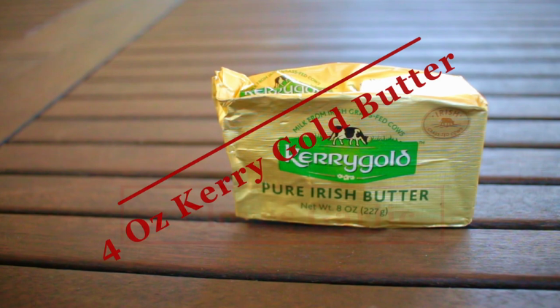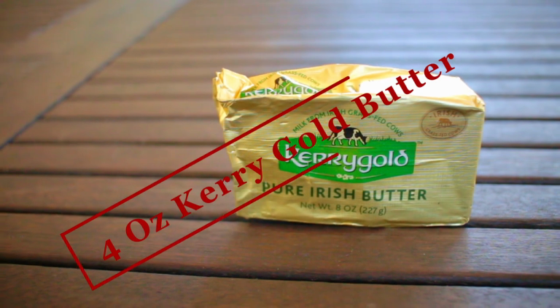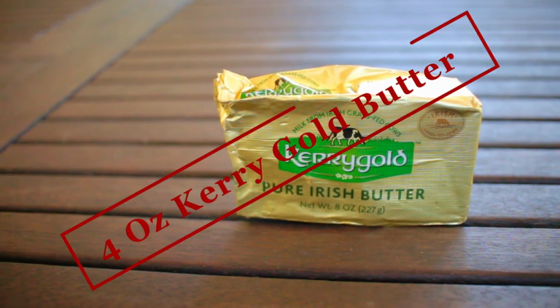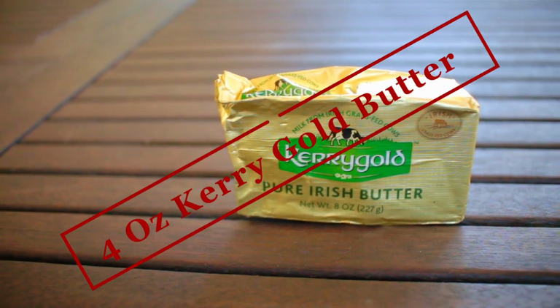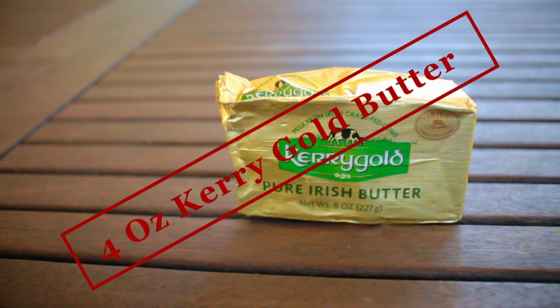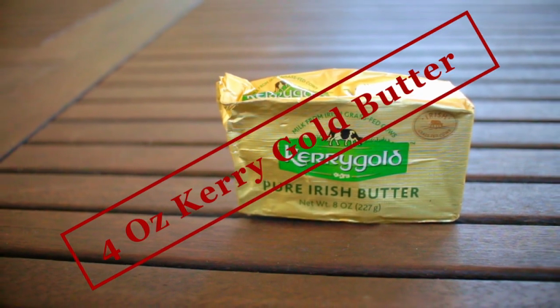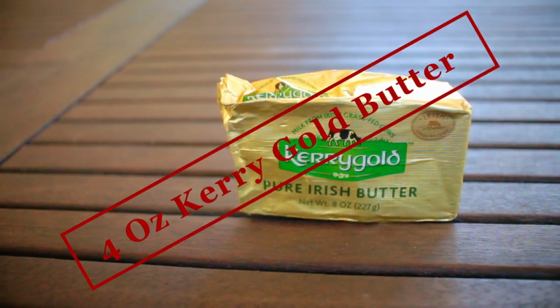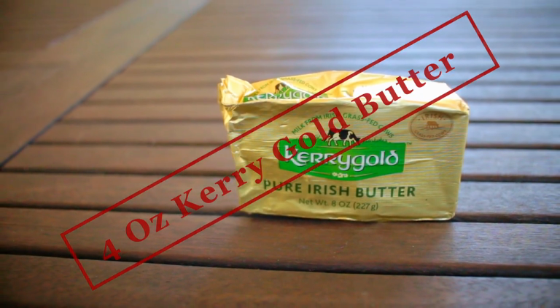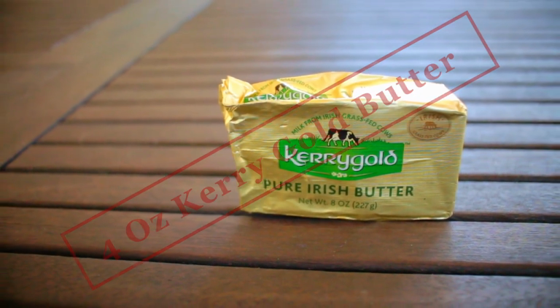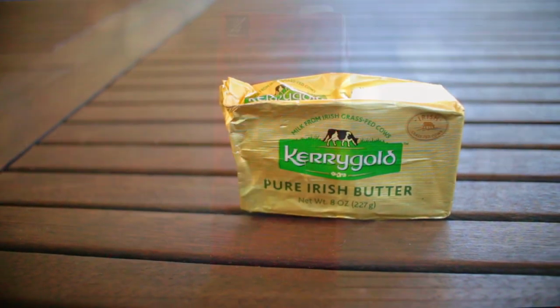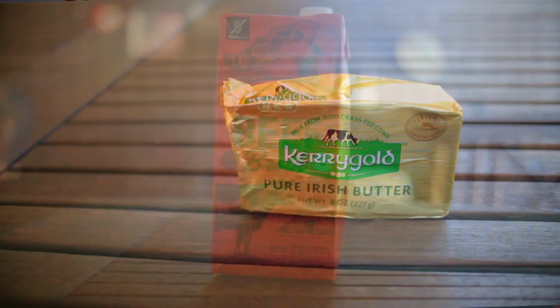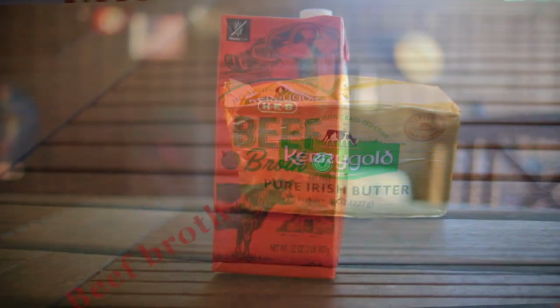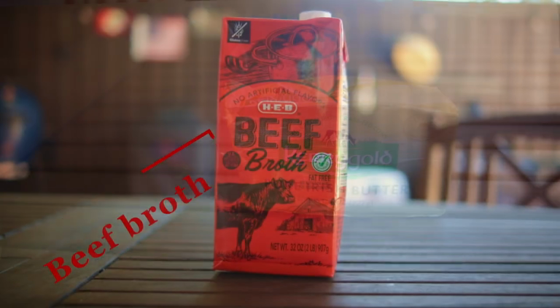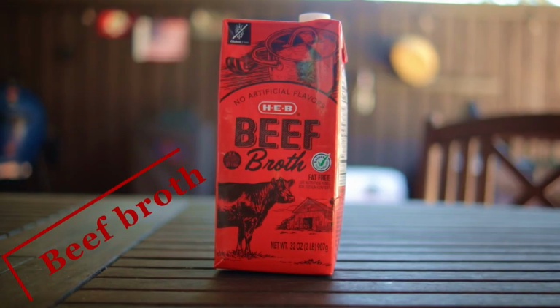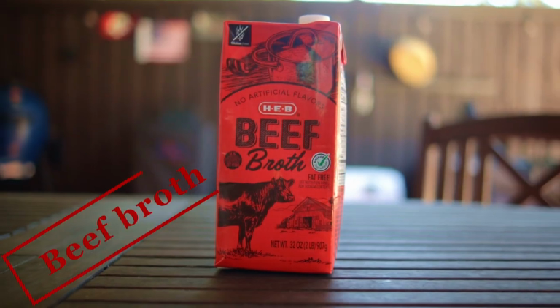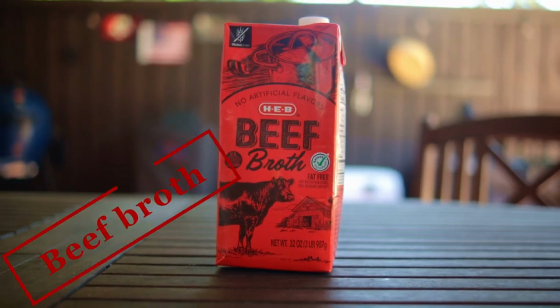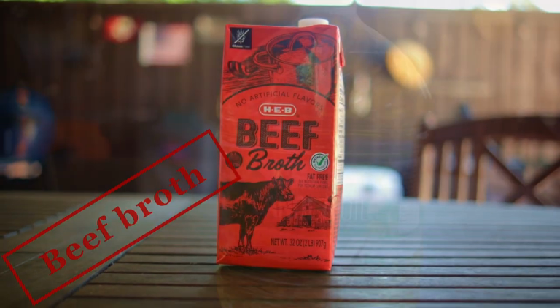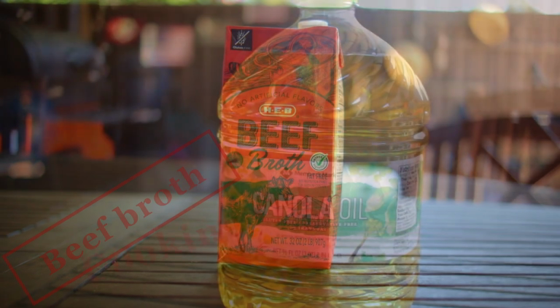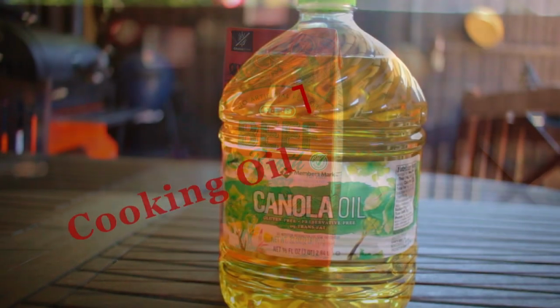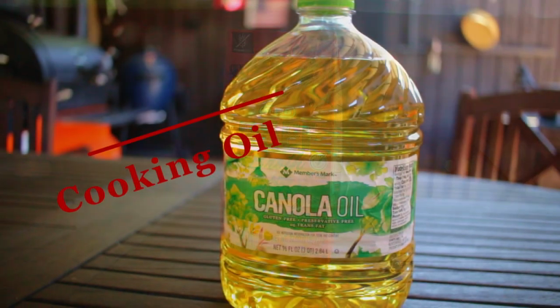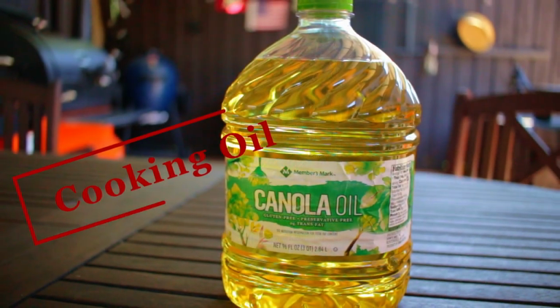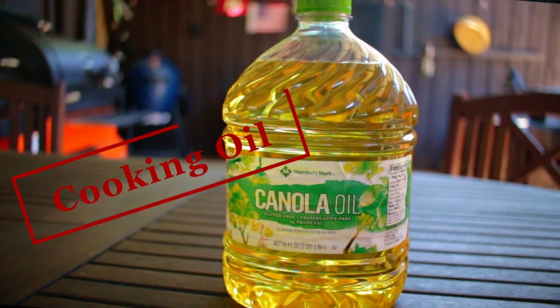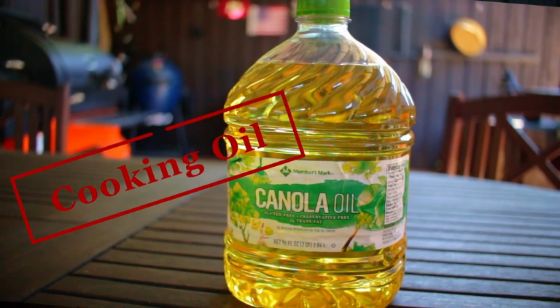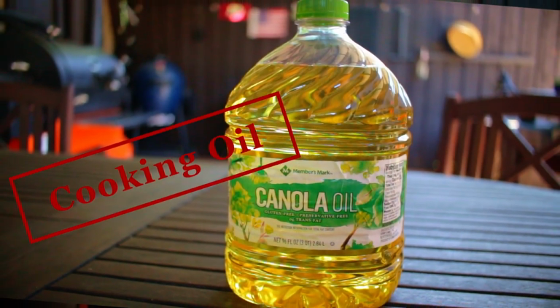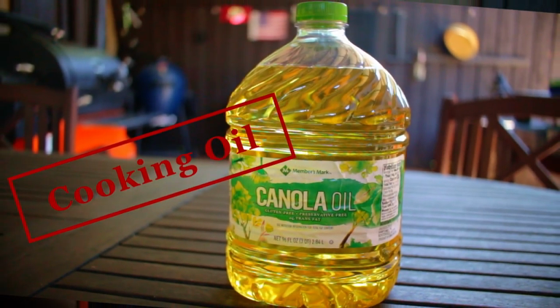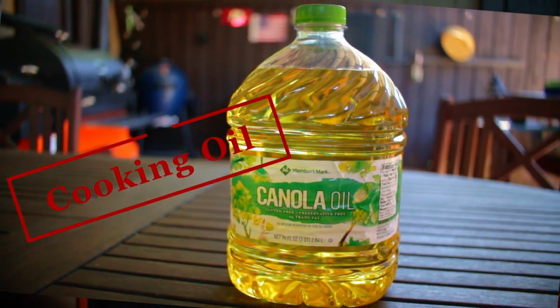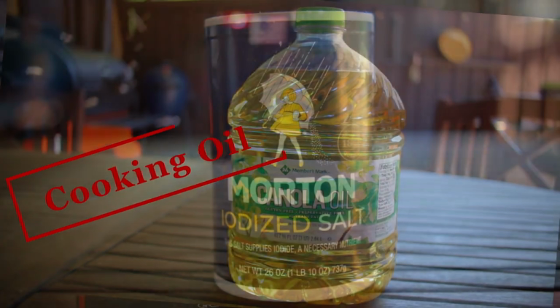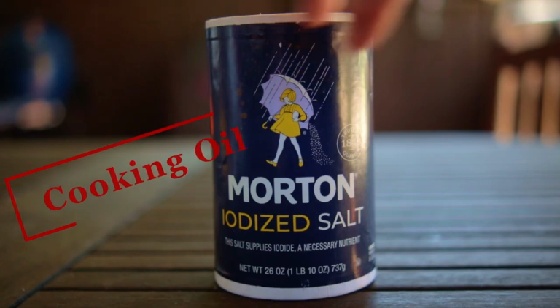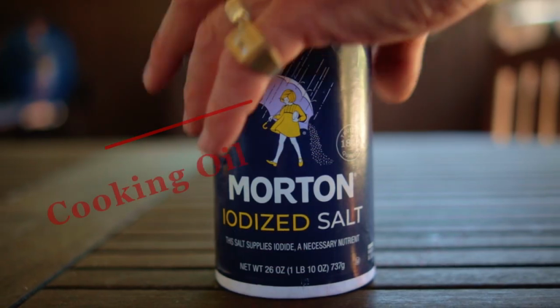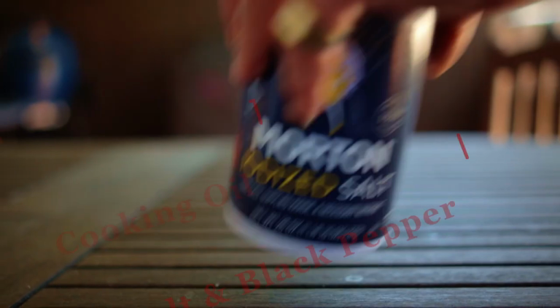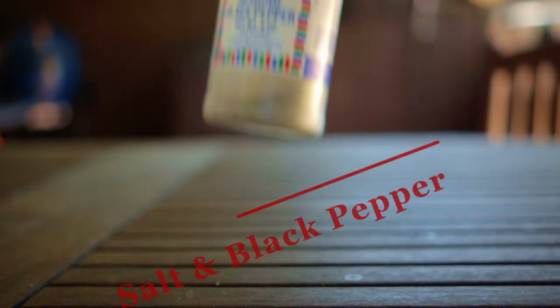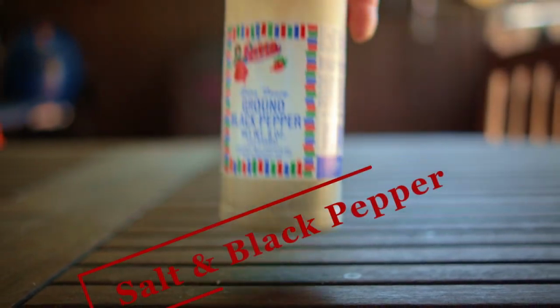Four ounces of Kerrygold butter, some beef broth, cooking oil, salt and black pepper.